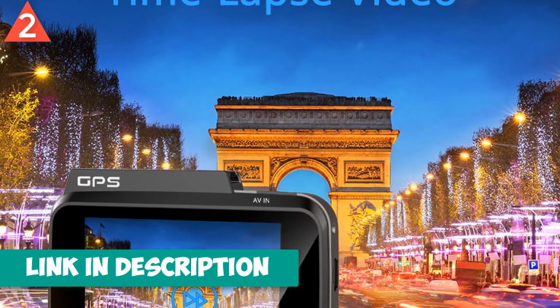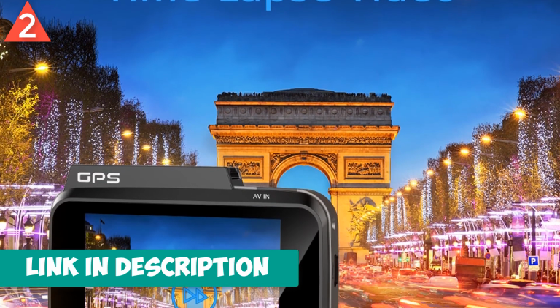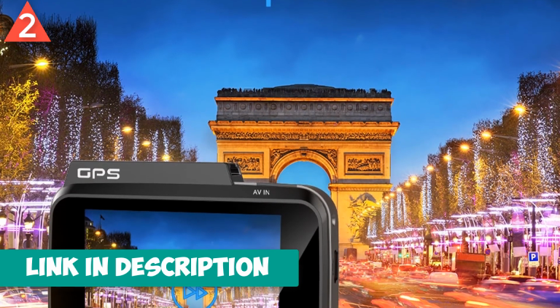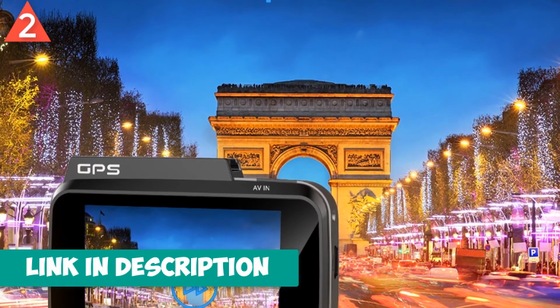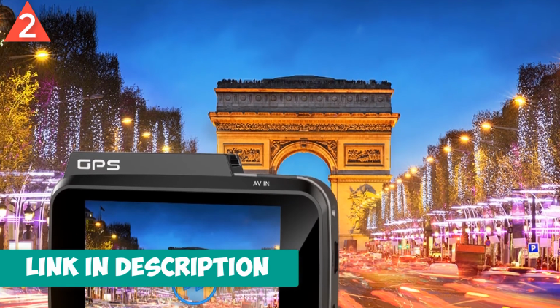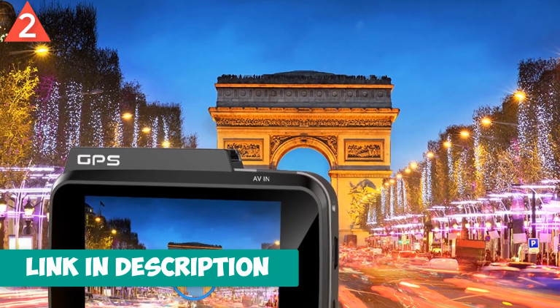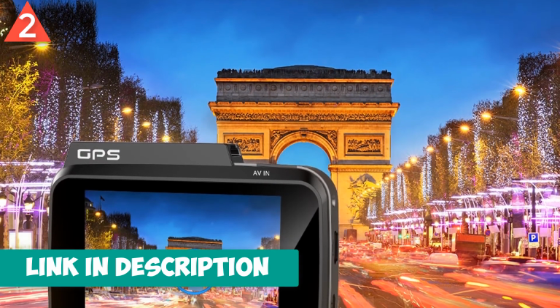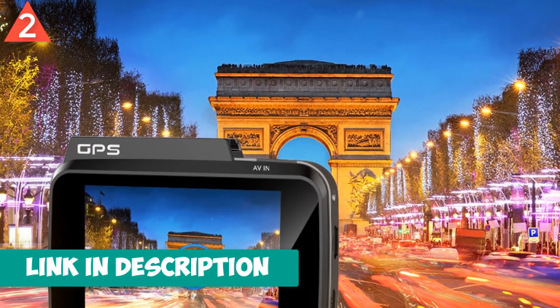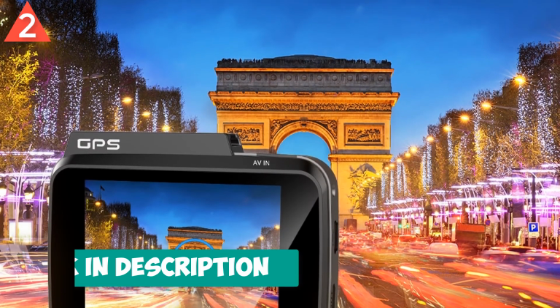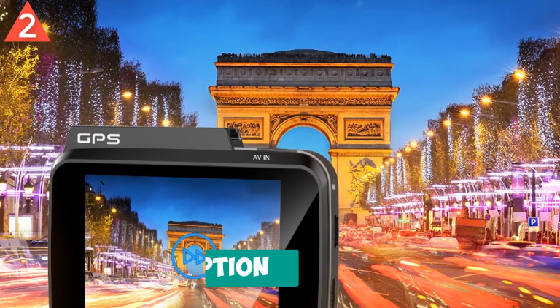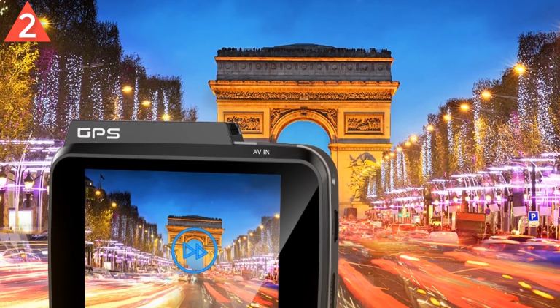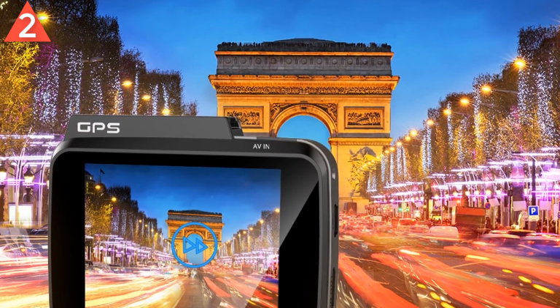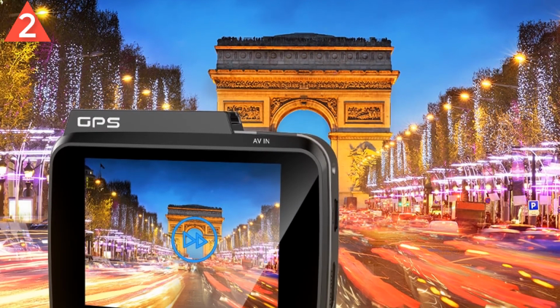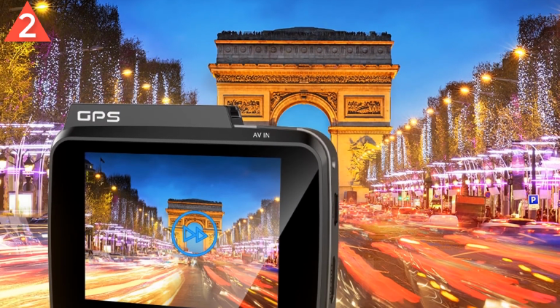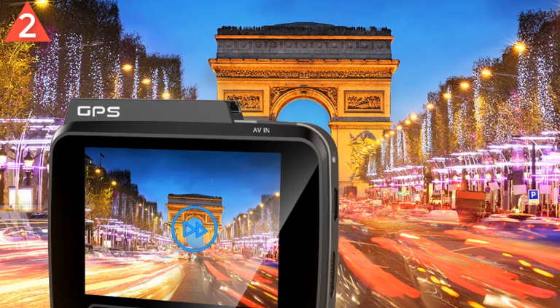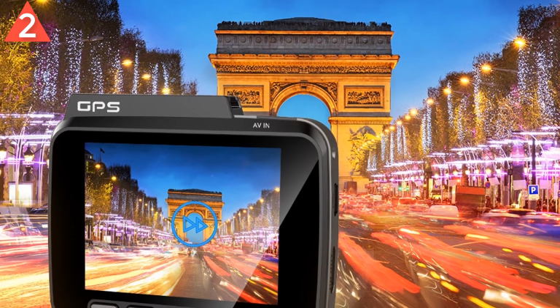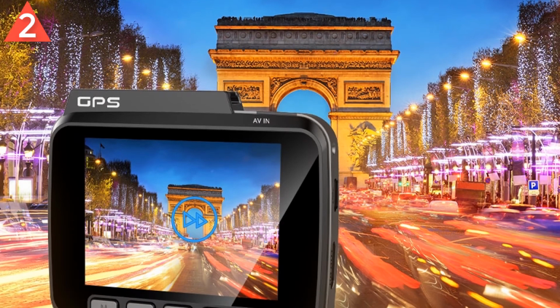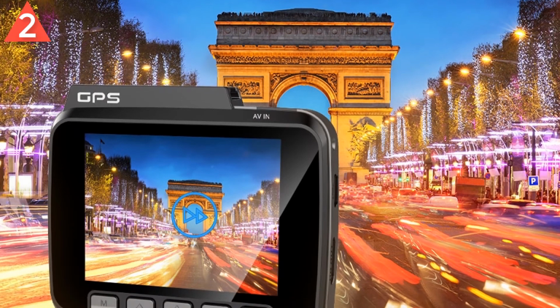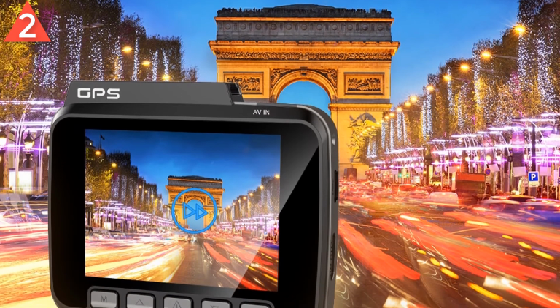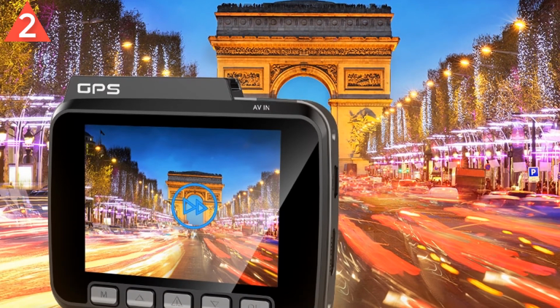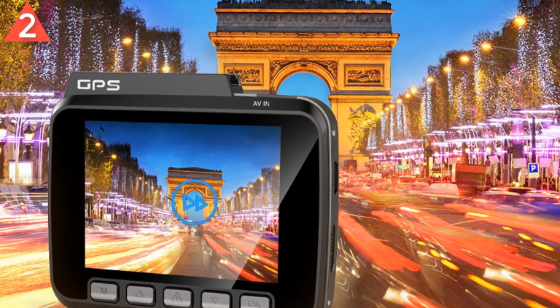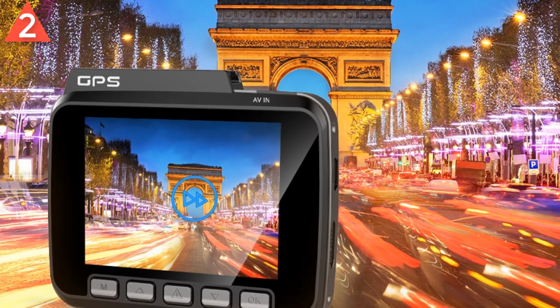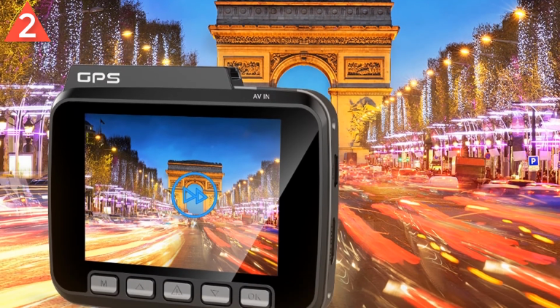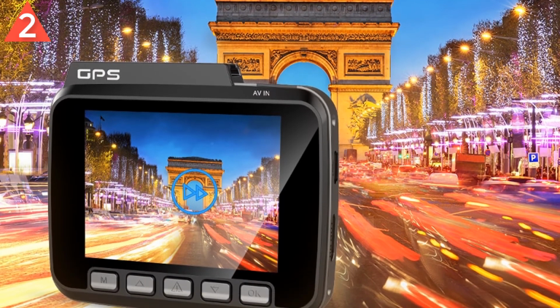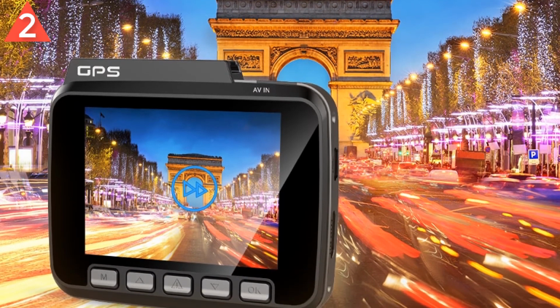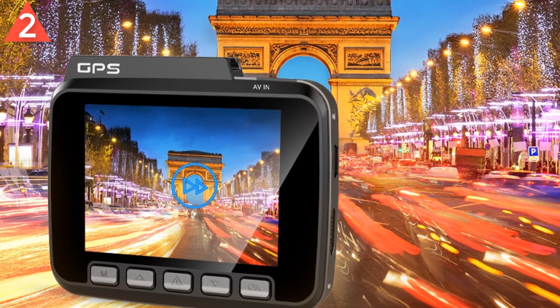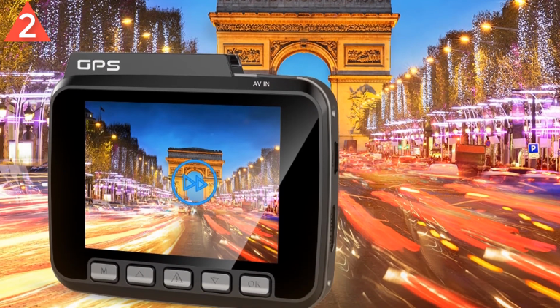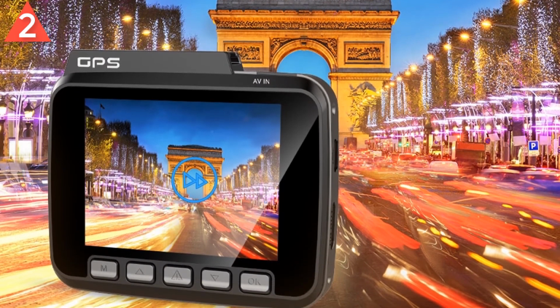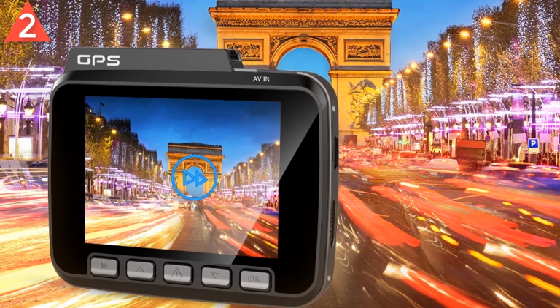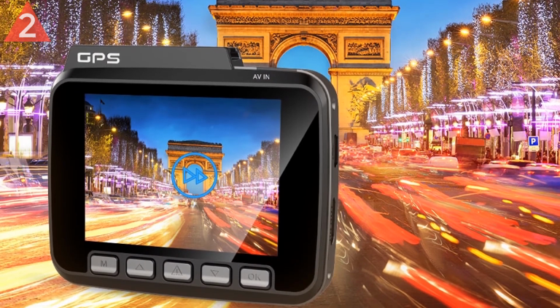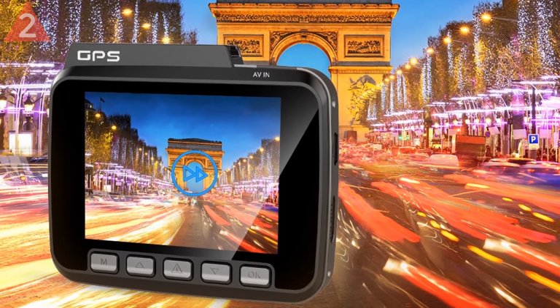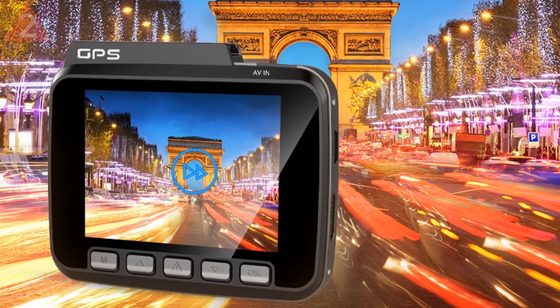This is a huge difference and it shows — license plates can be made out more clearly and from further away. Built-in Wi-Fi.